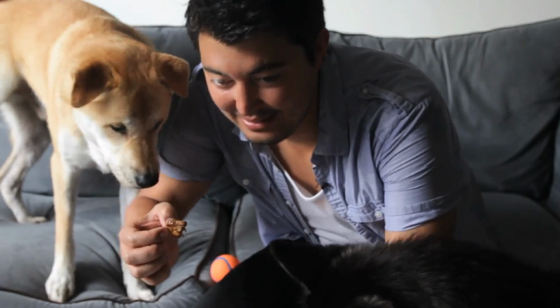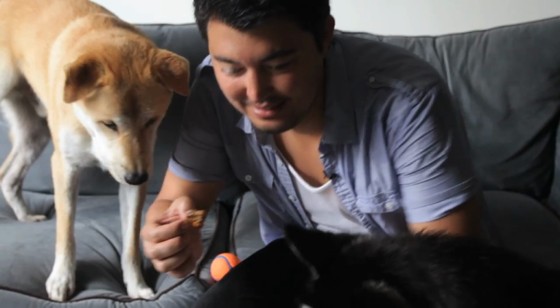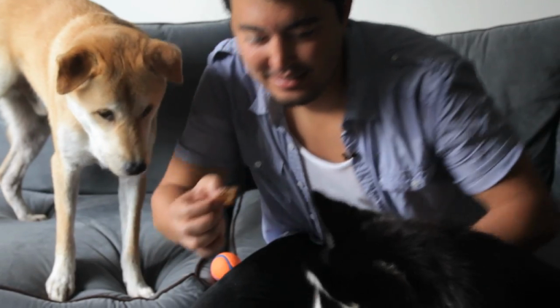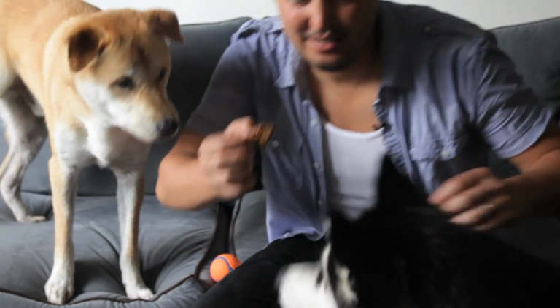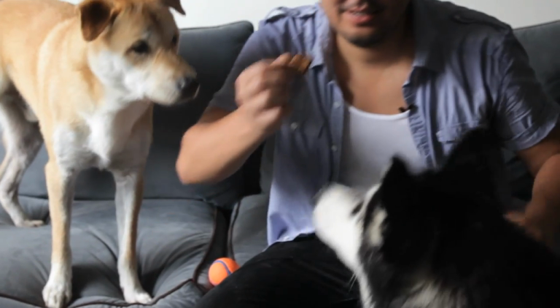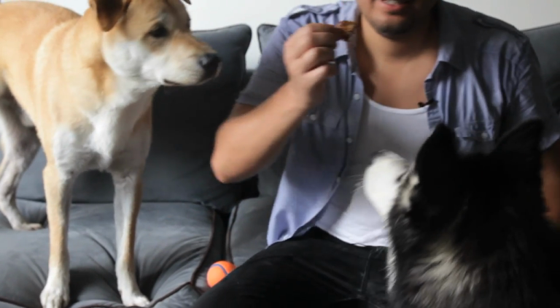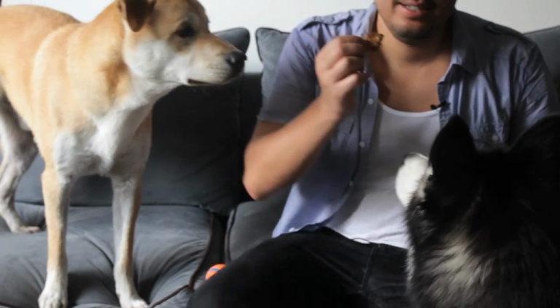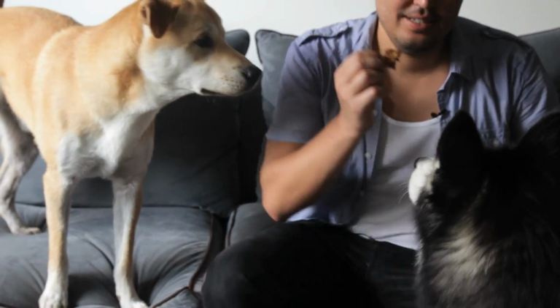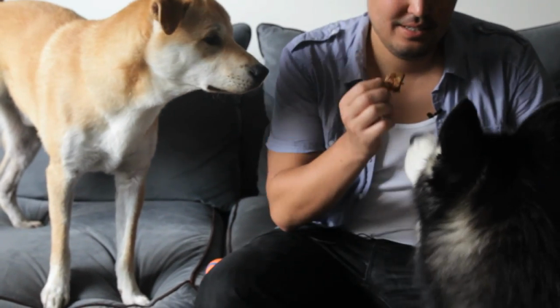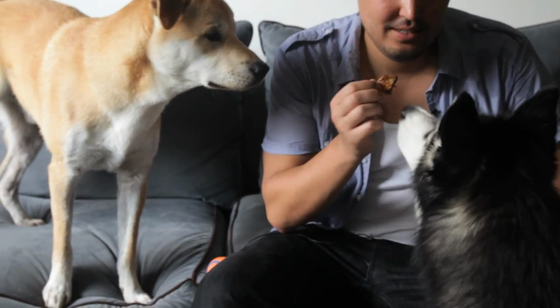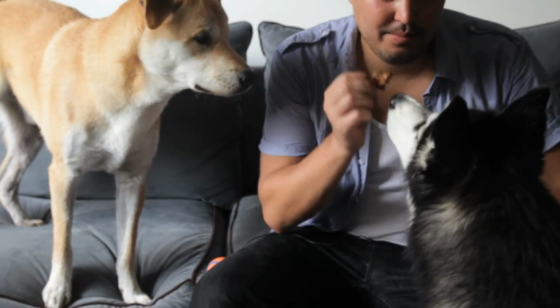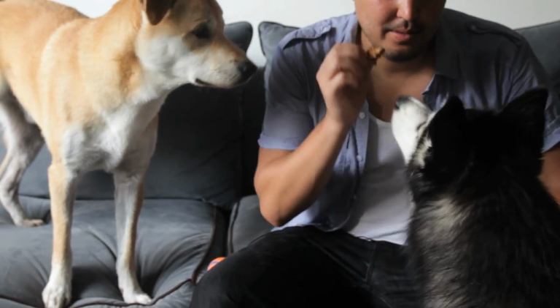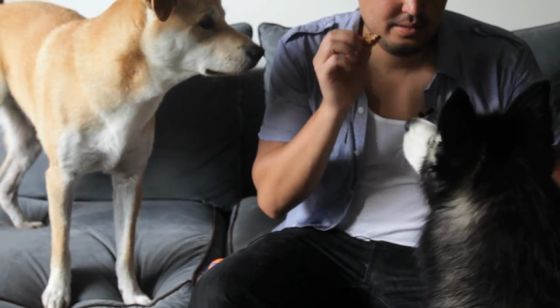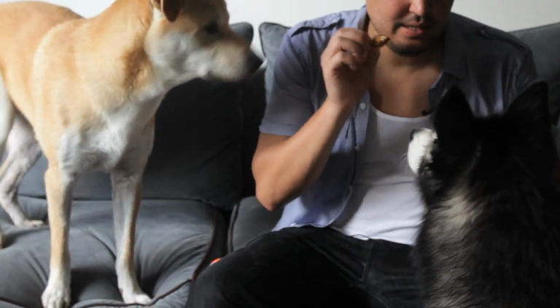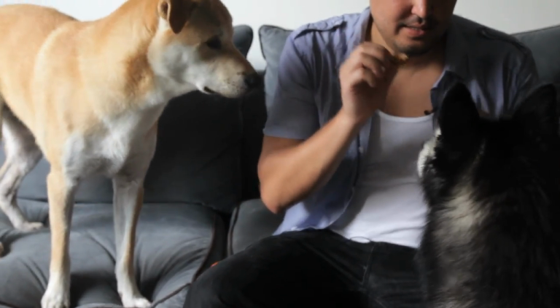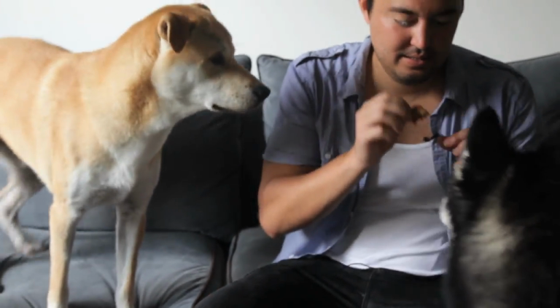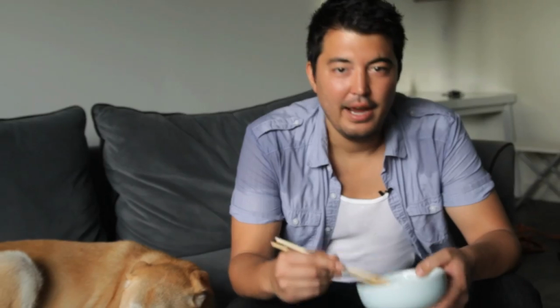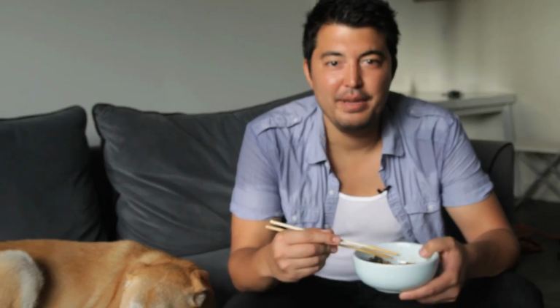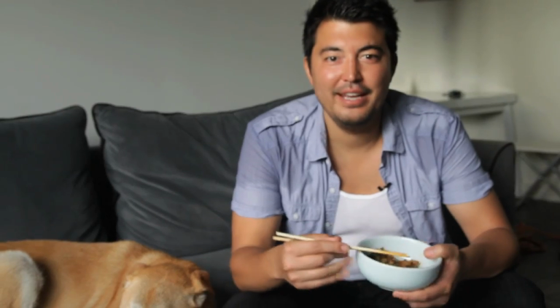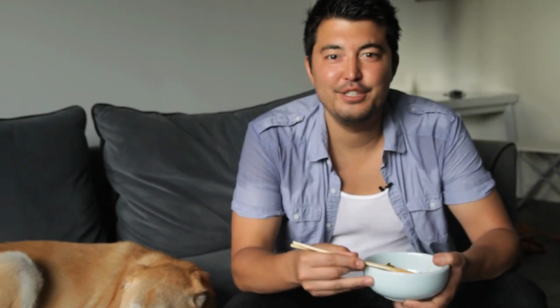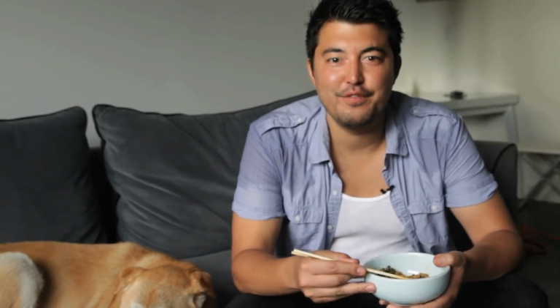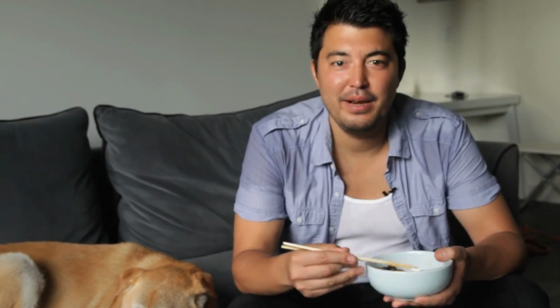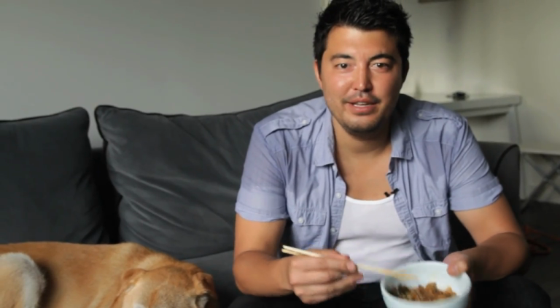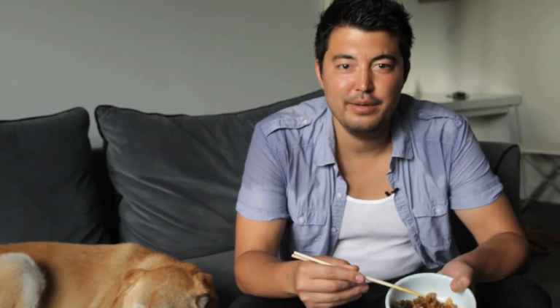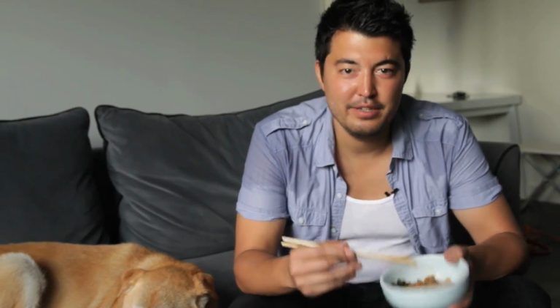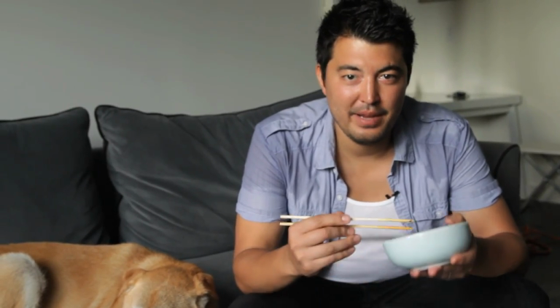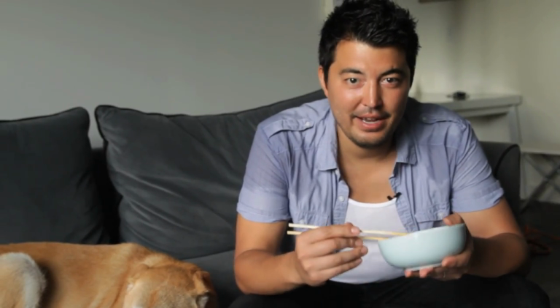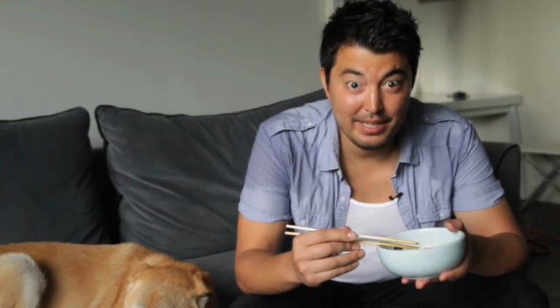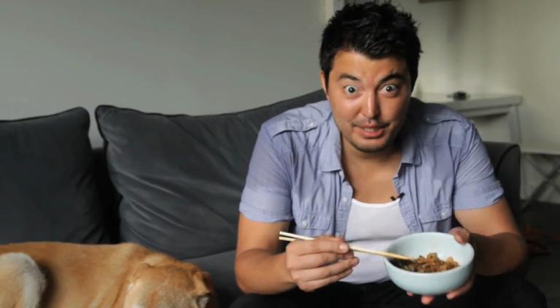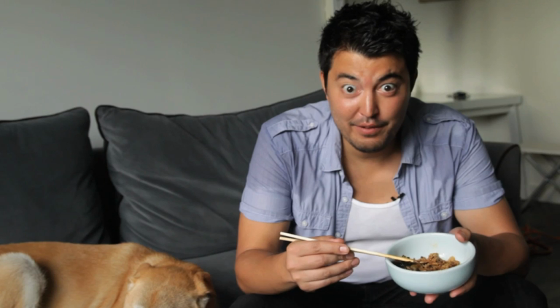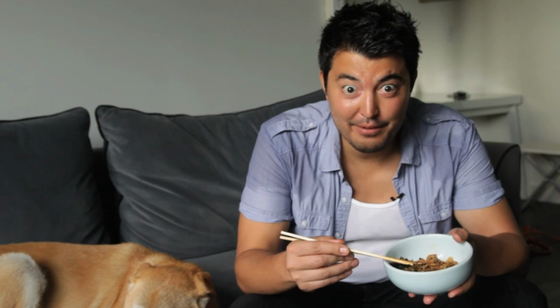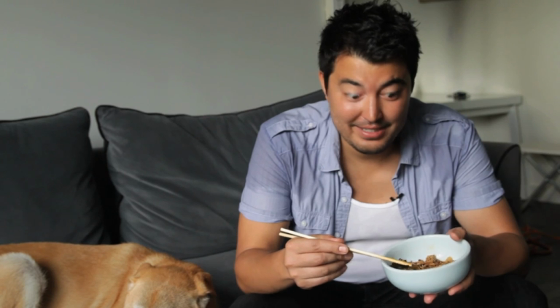That guy's name is Revis, and the Husky's Kai. I'm Nick Ander, the chef at Maialino, and here's my kimchi fried rice.